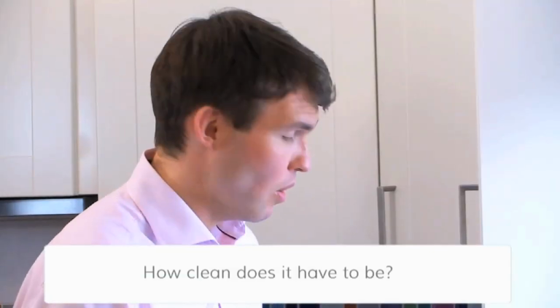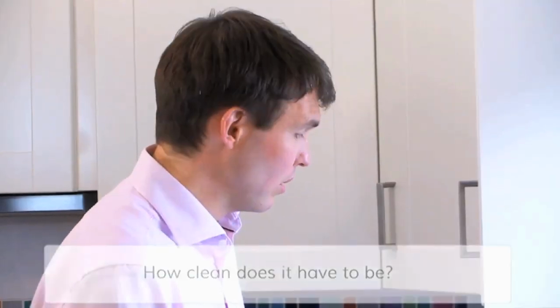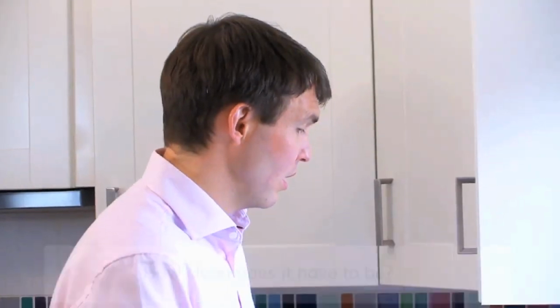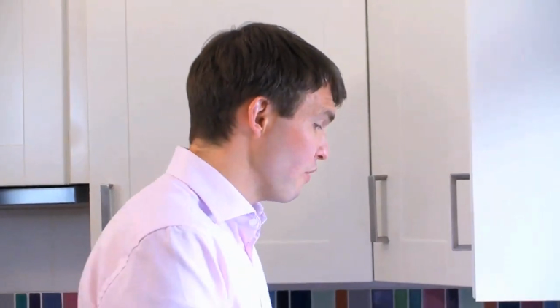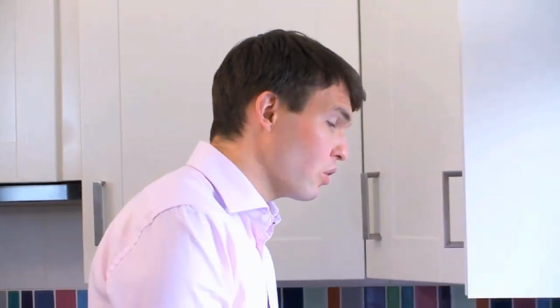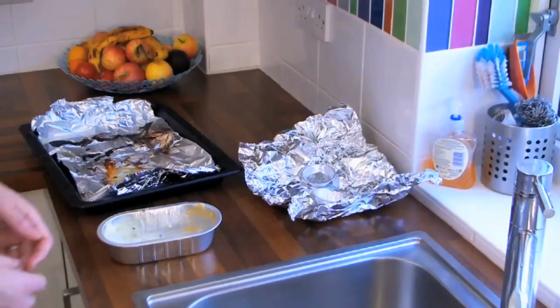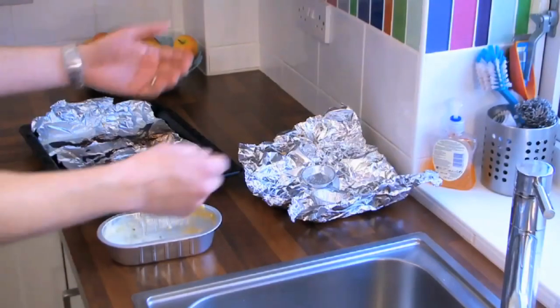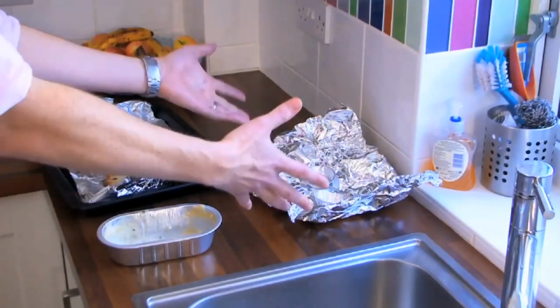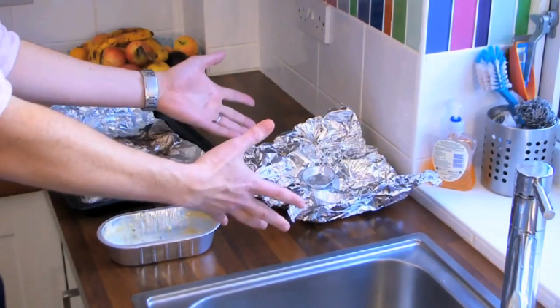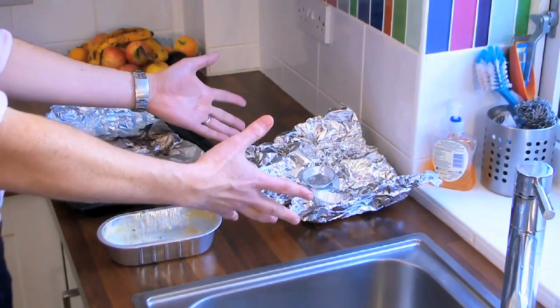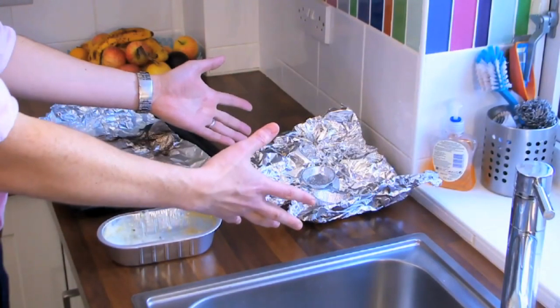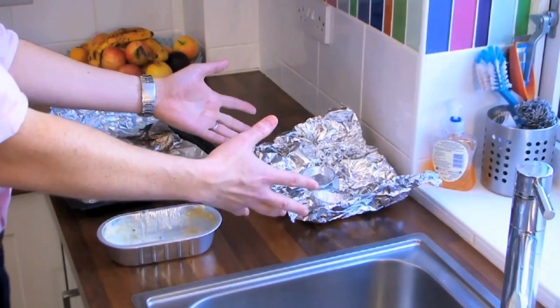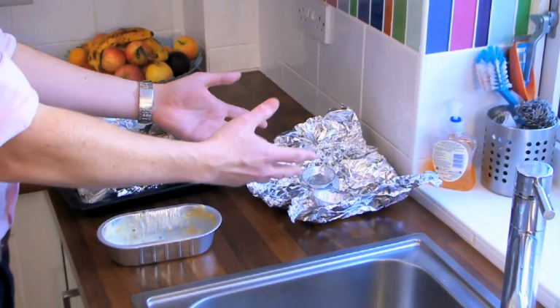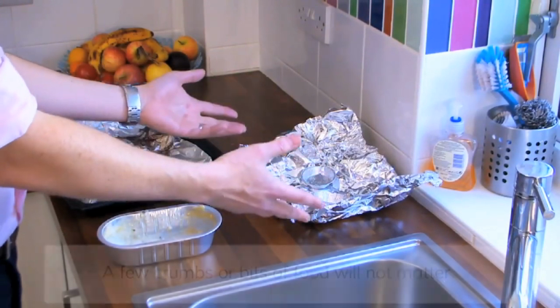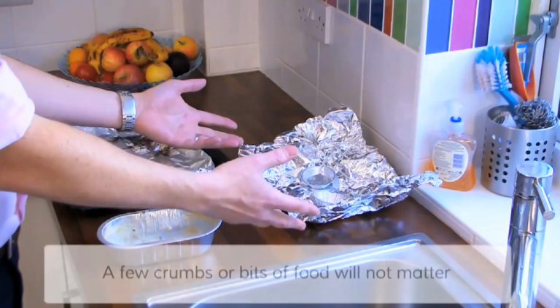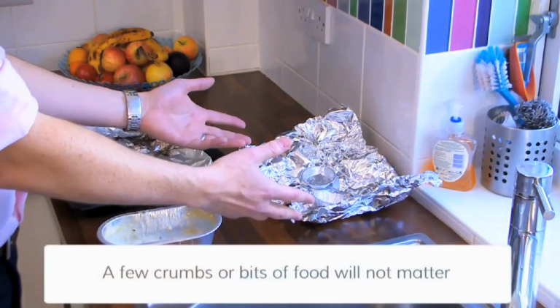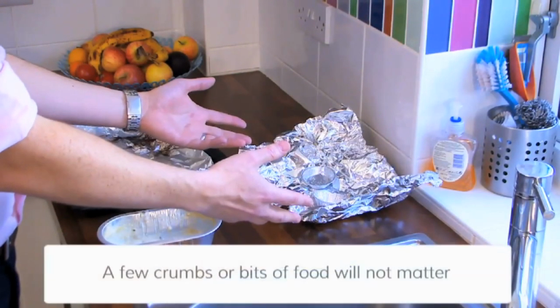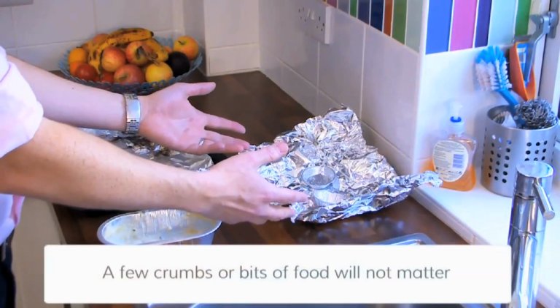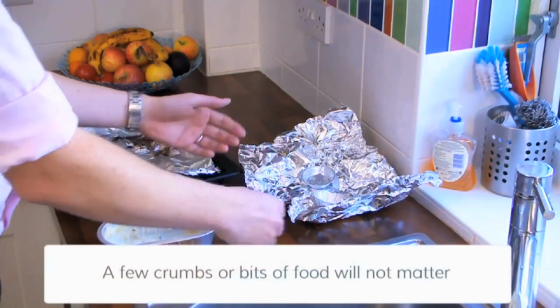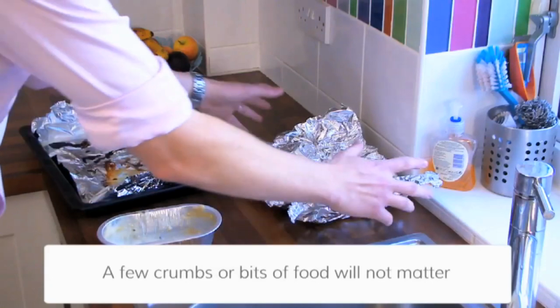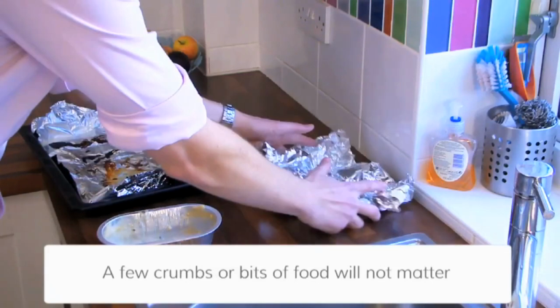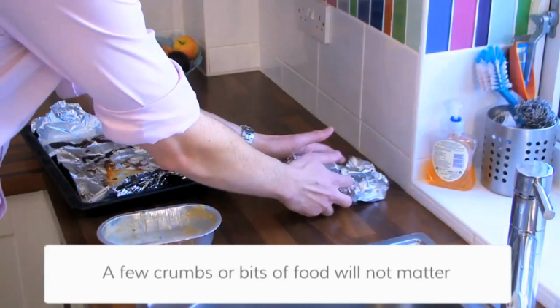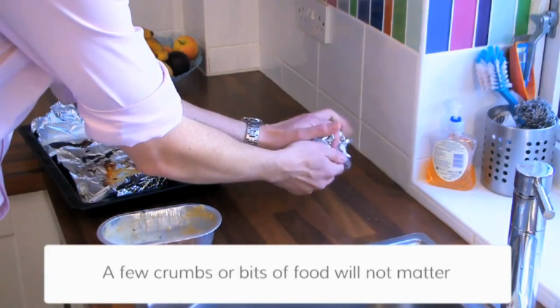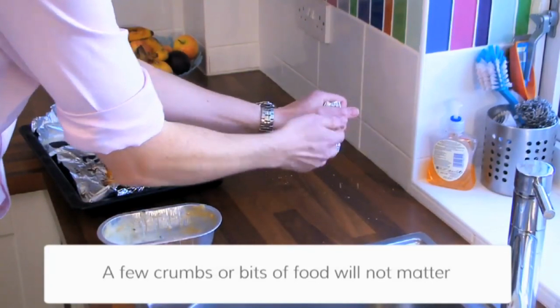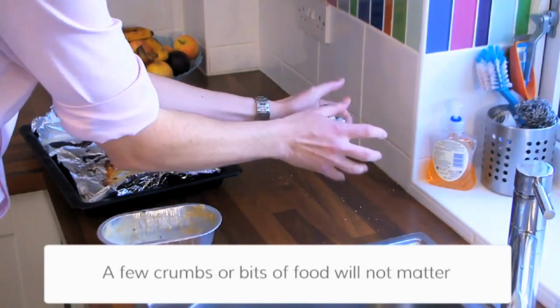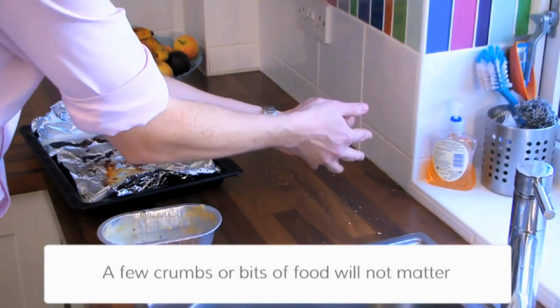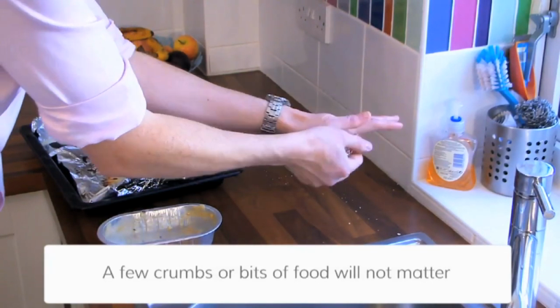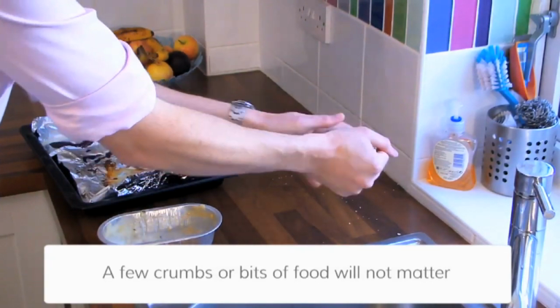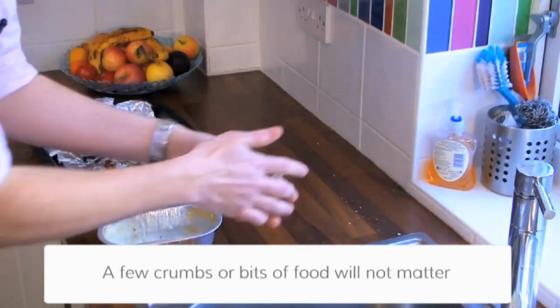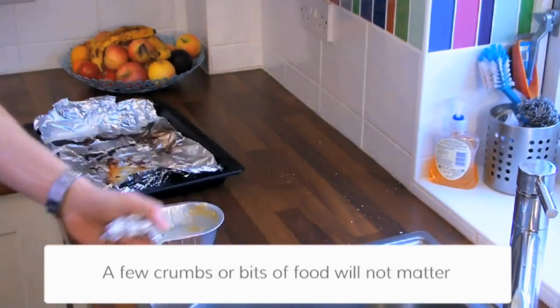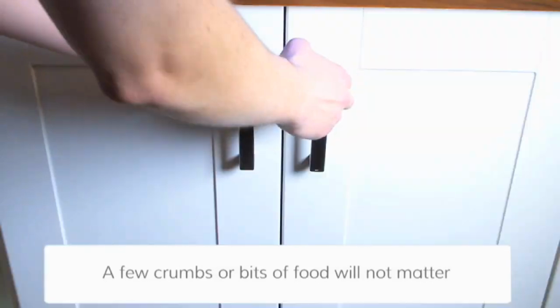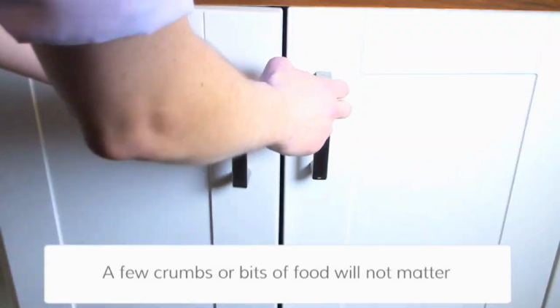Well, a few crumbs from your sandwiches or your cake trays aren't going to matter. They can be scrunched up, ready to go into the recycling with the rest of your metals.